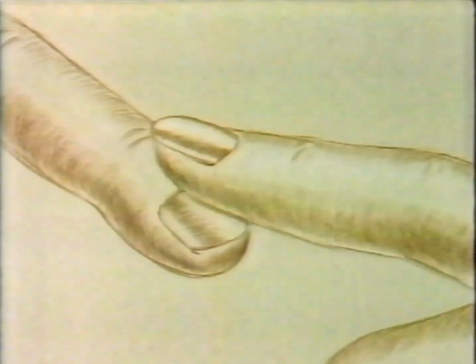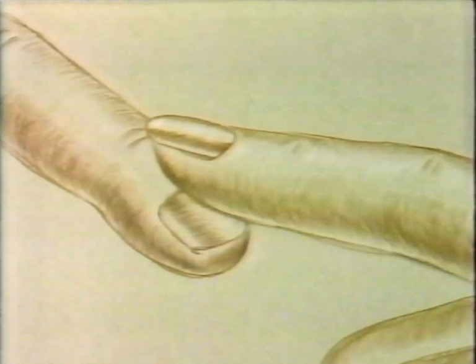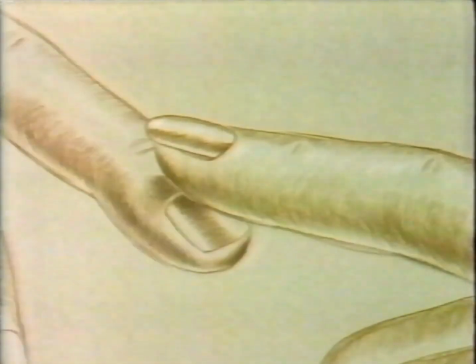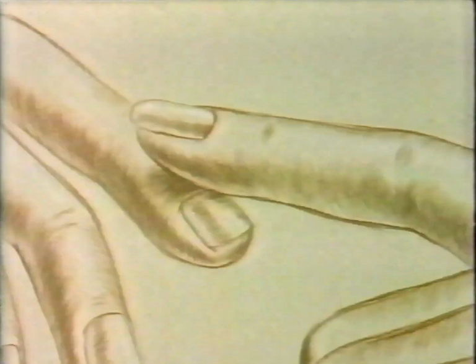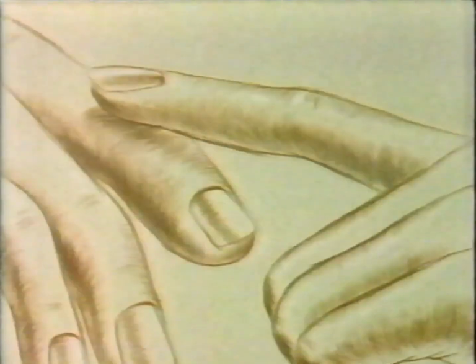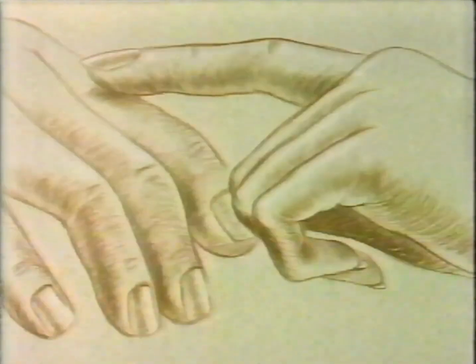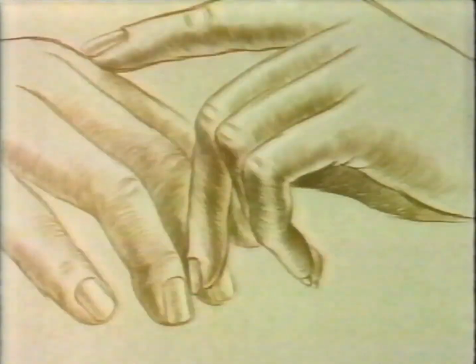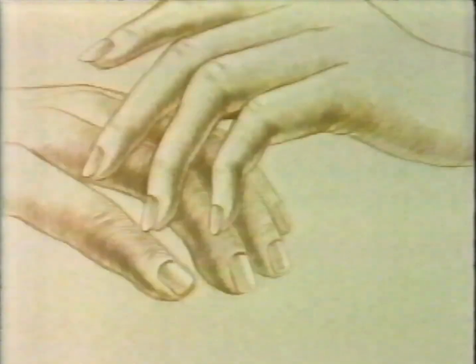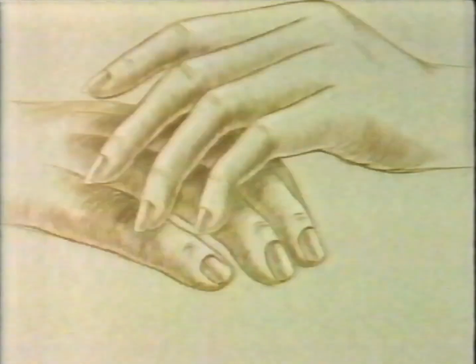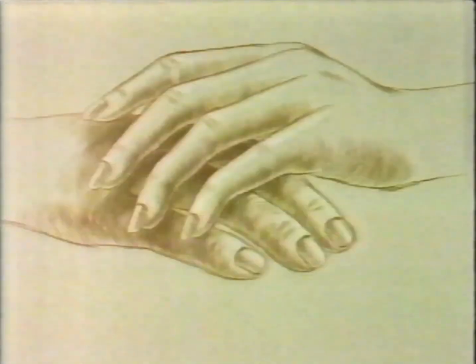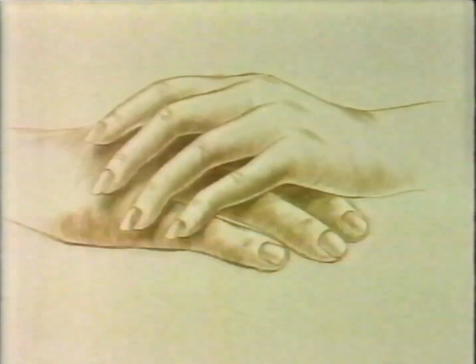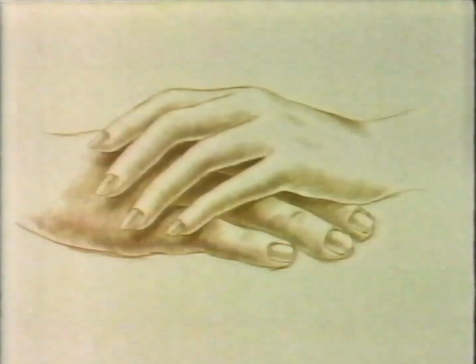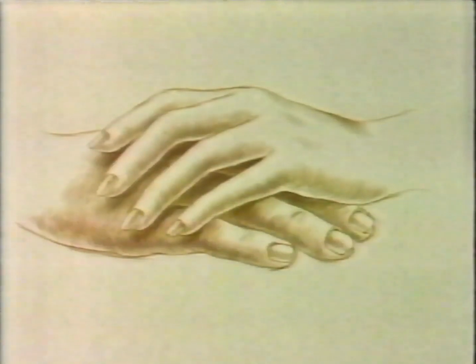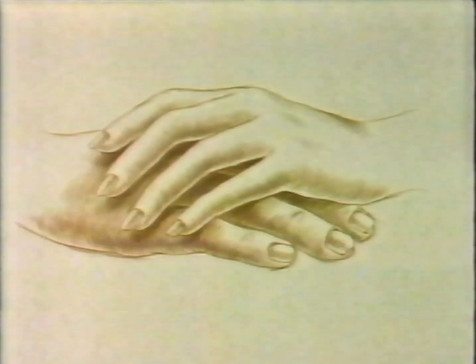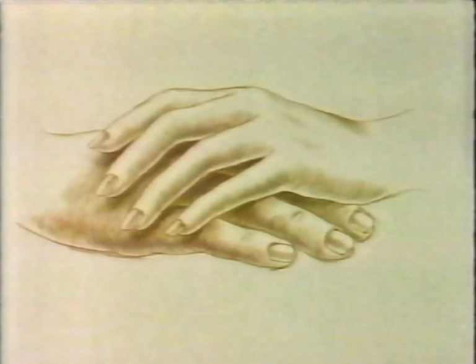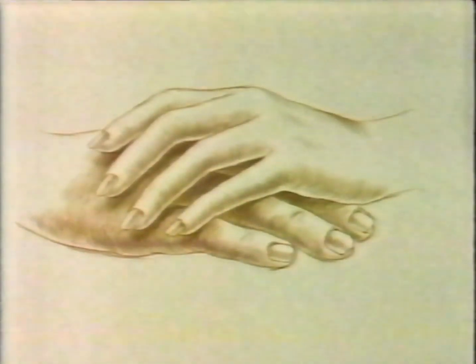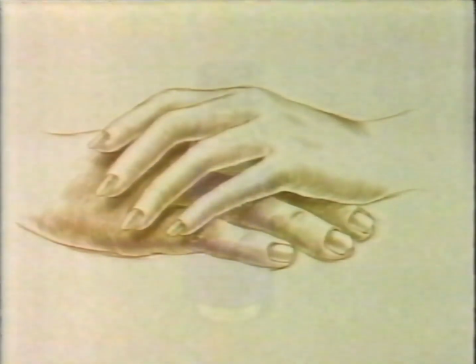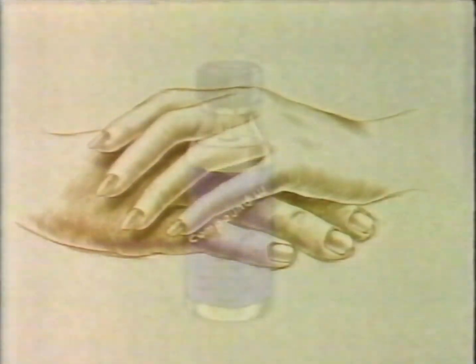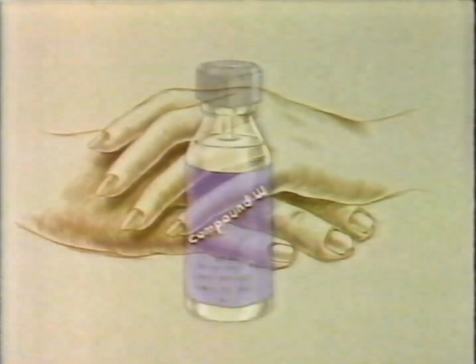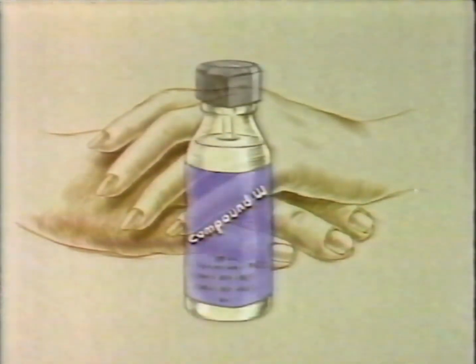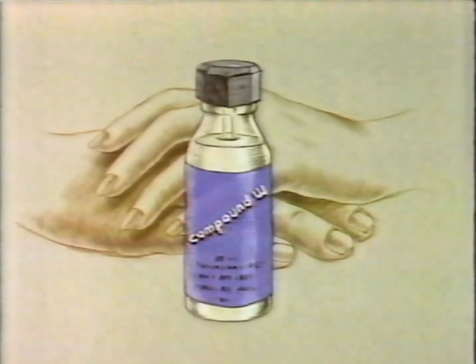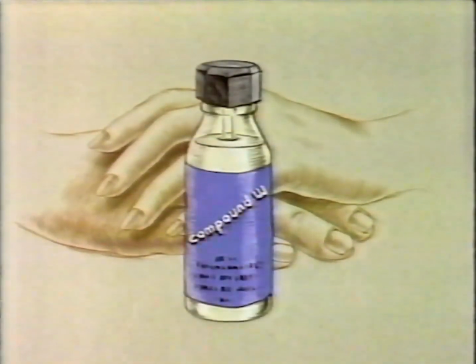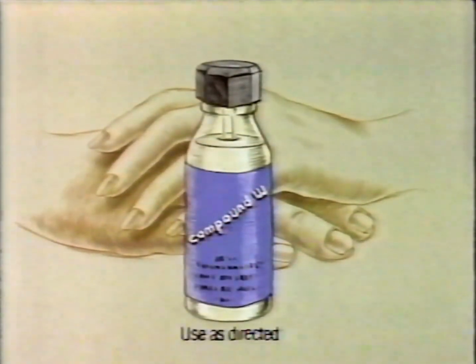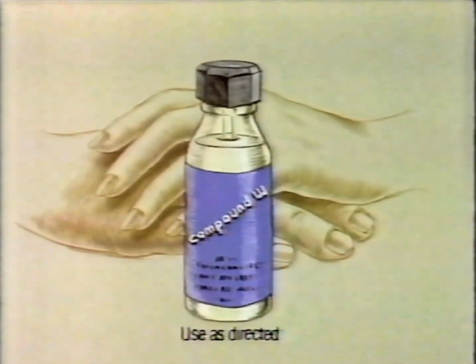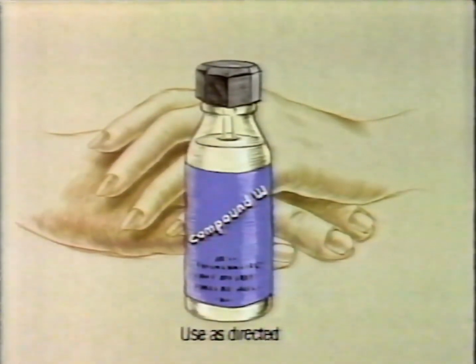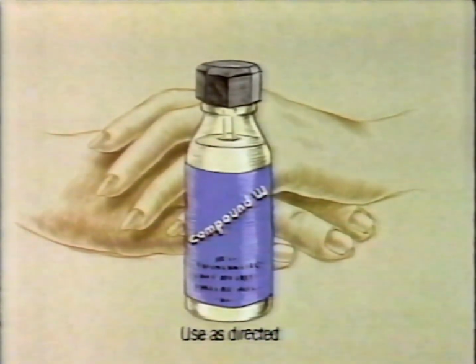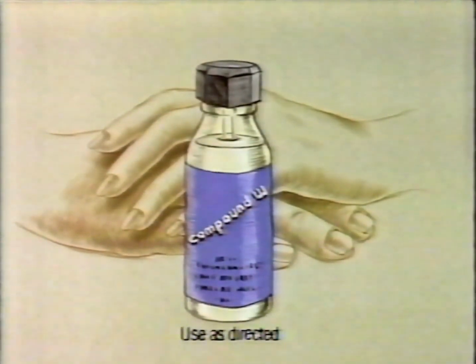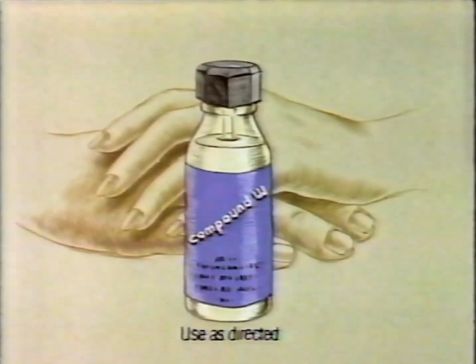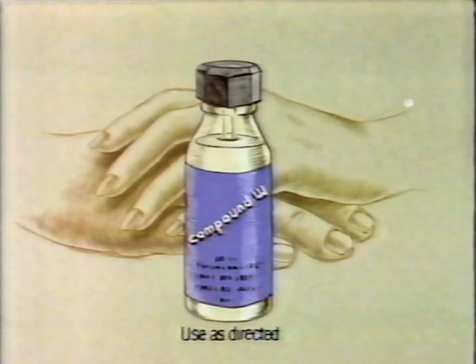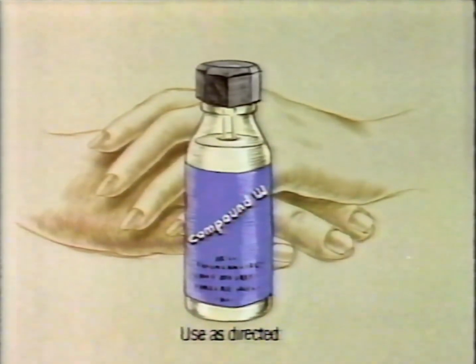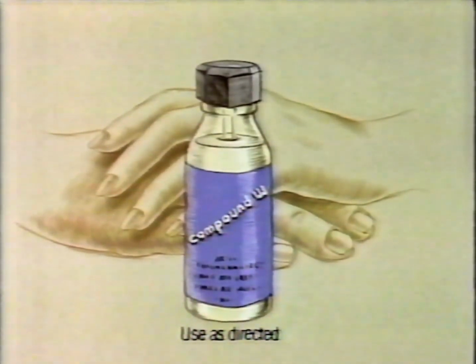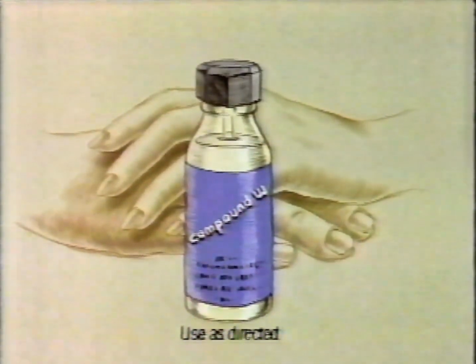Compound W. While it removes the wart, it removes the virus that causes it. Compound W. Proven effective.